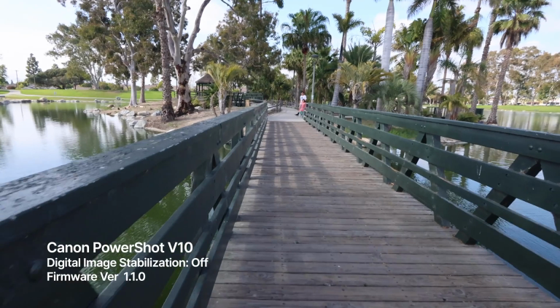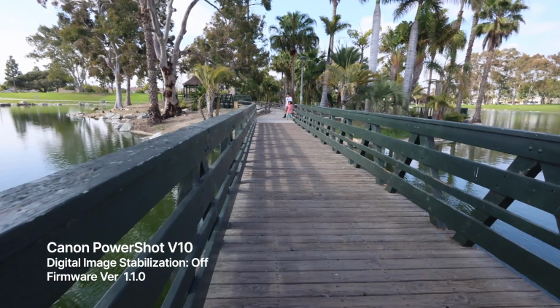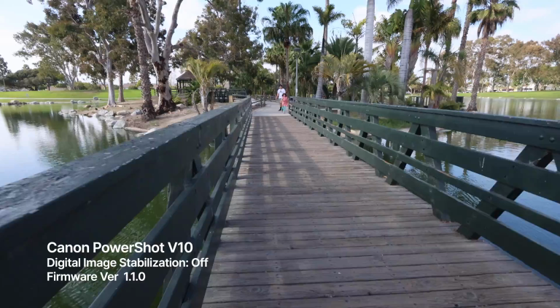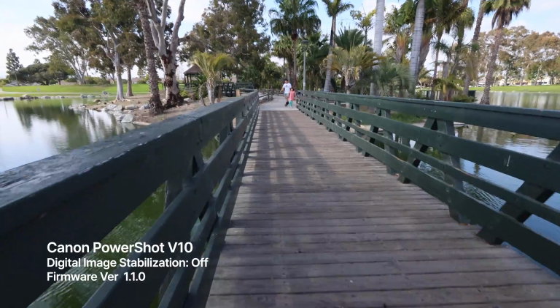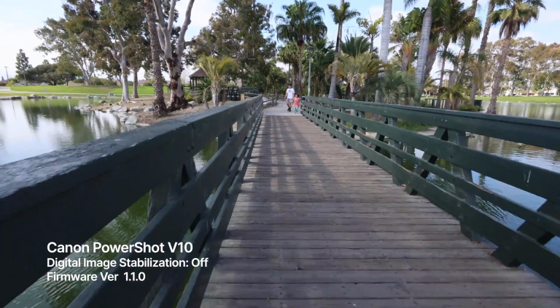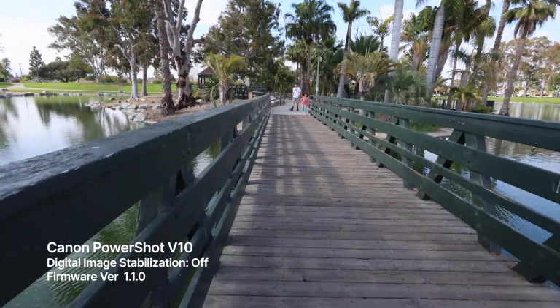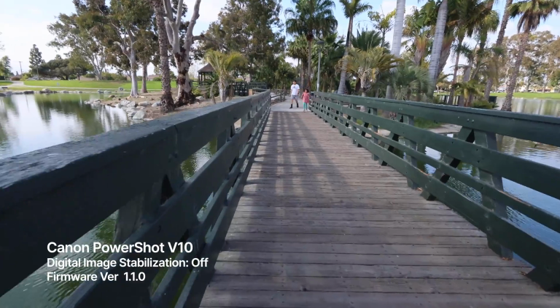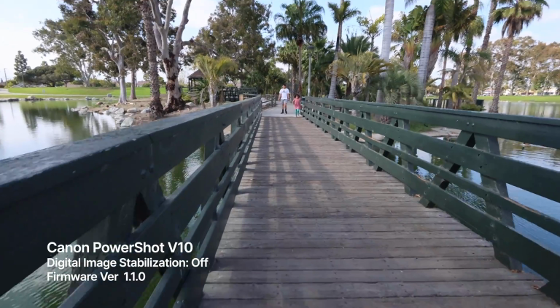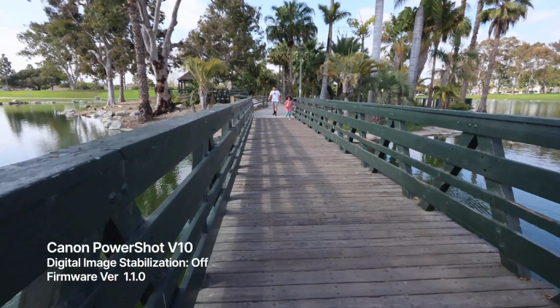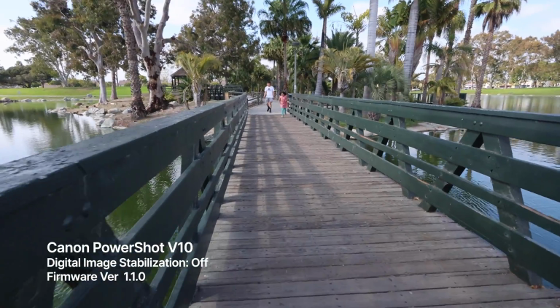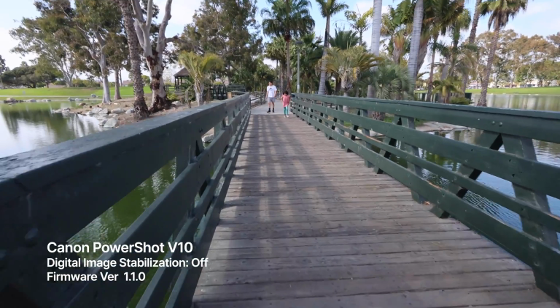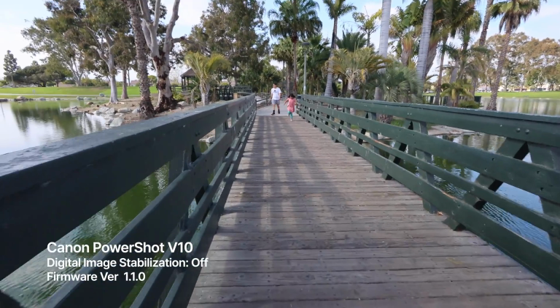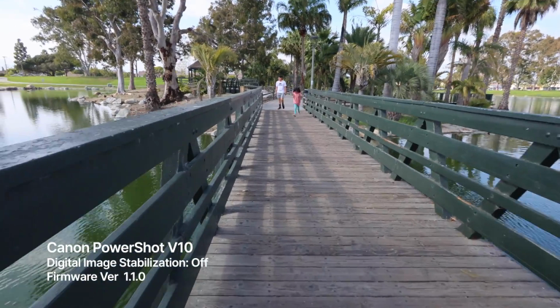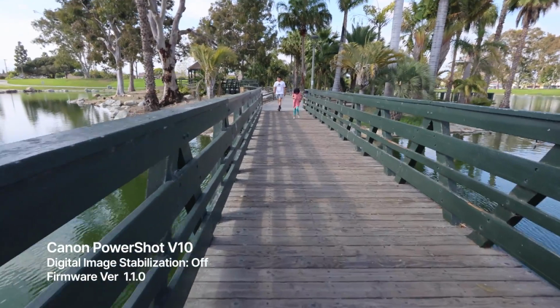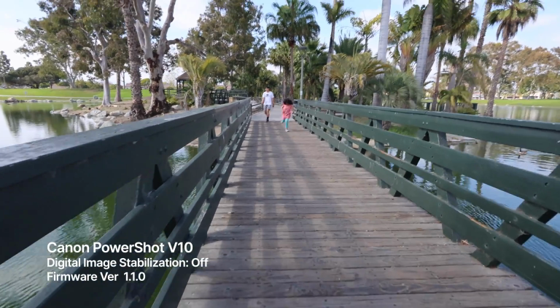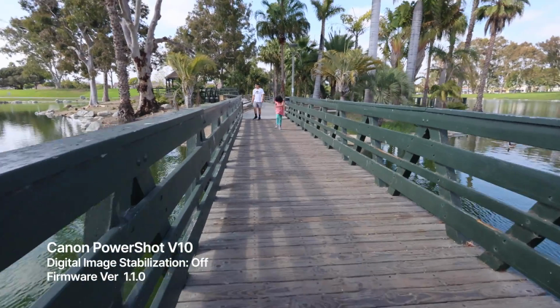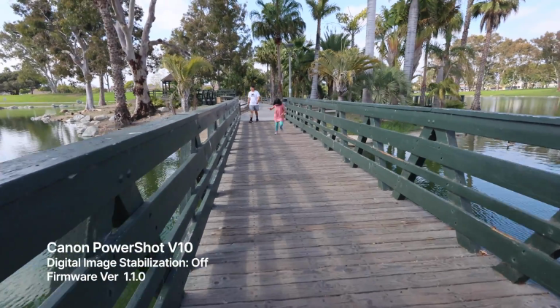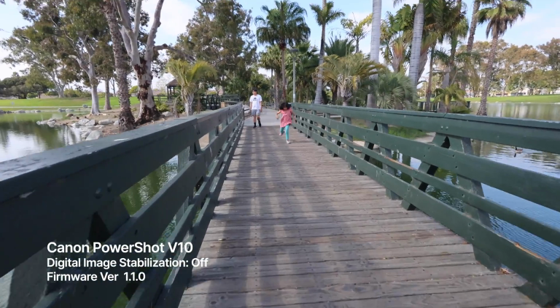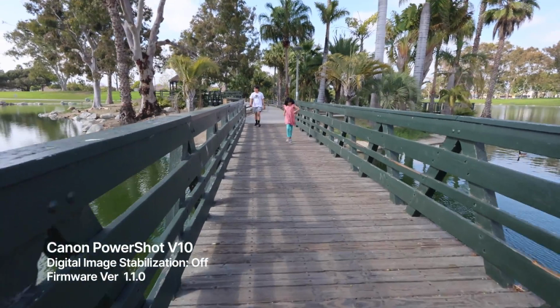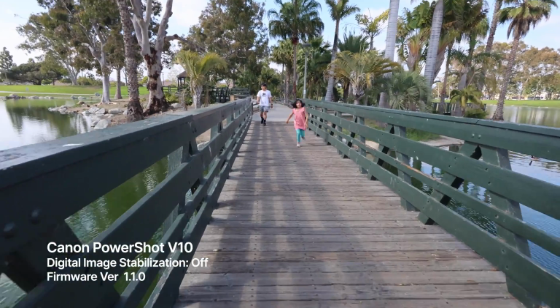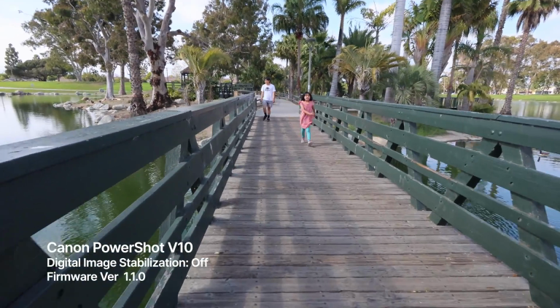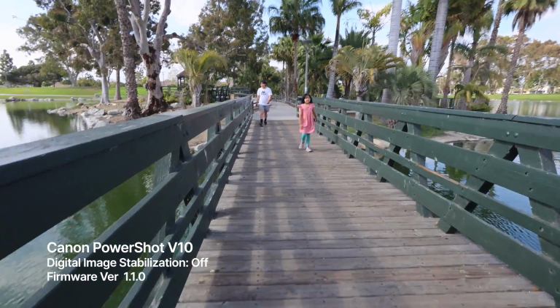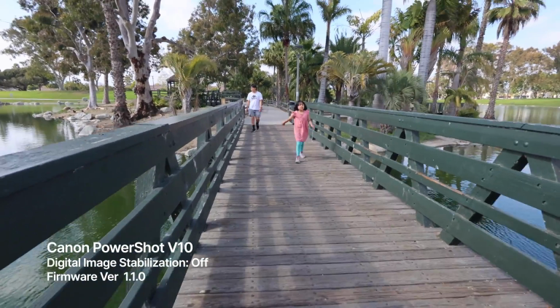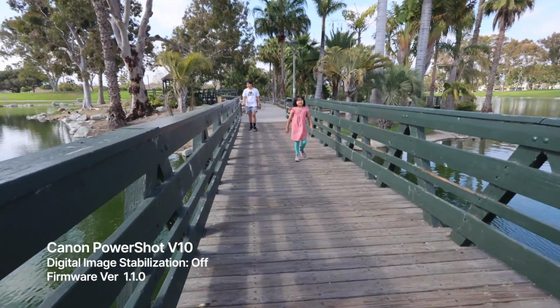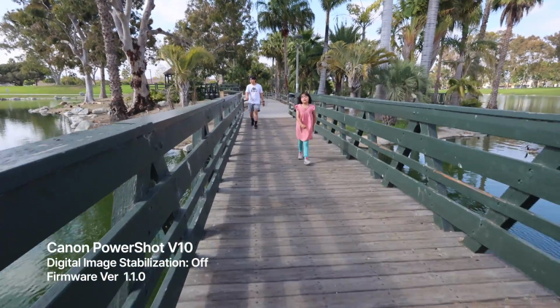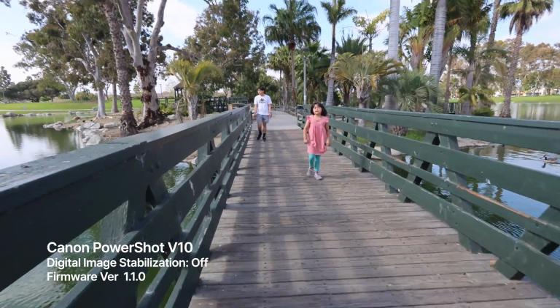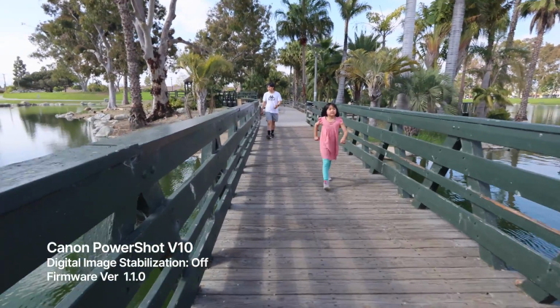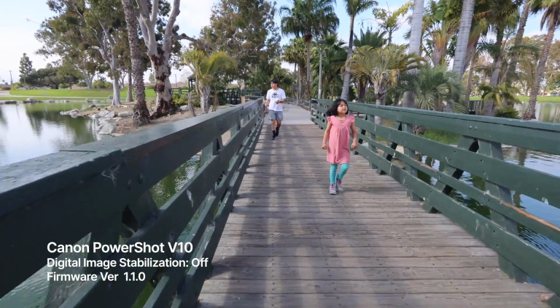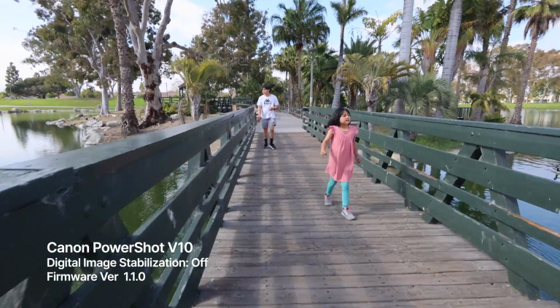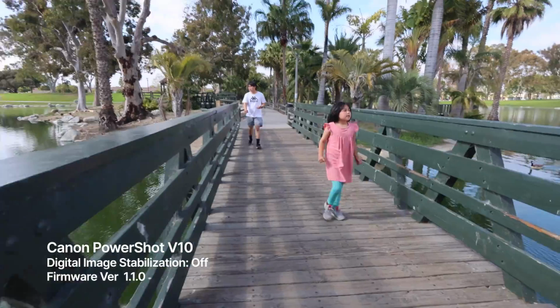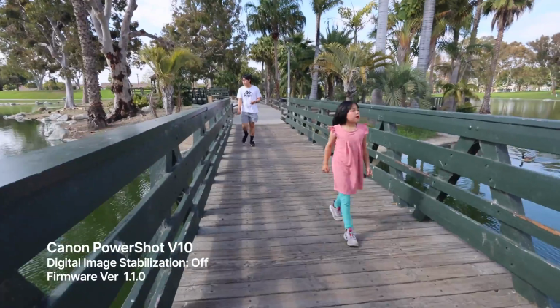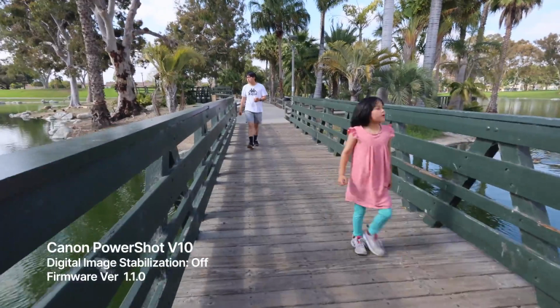Here, I'm walking normal, perhaps with a slightly slower ninja-like pace.